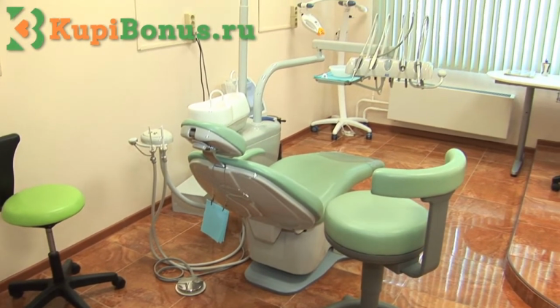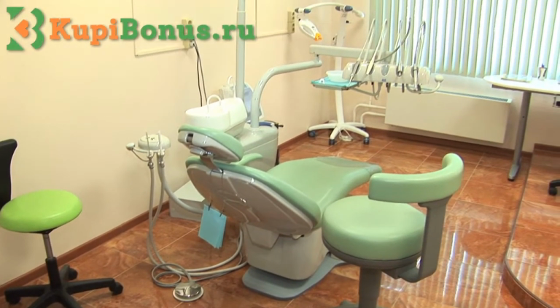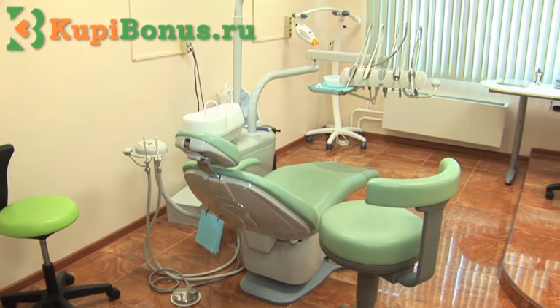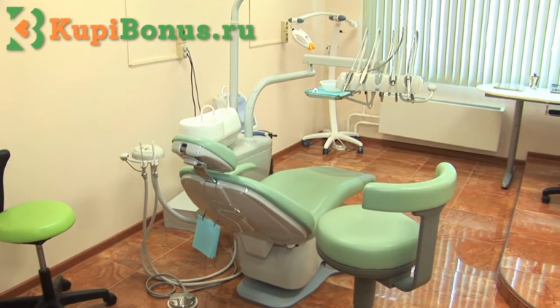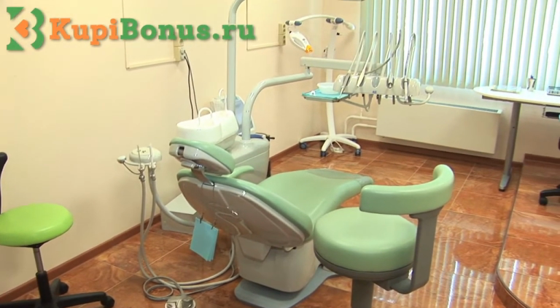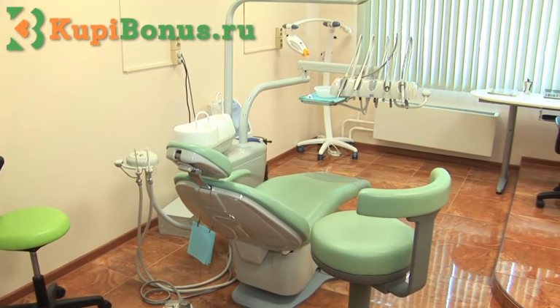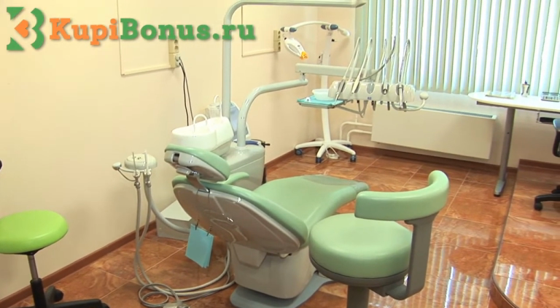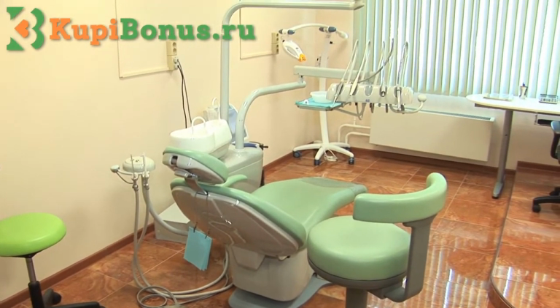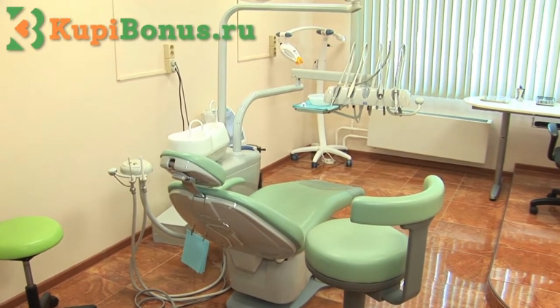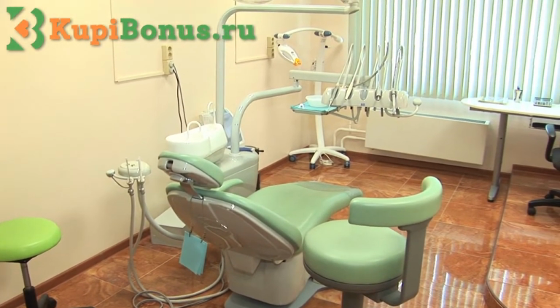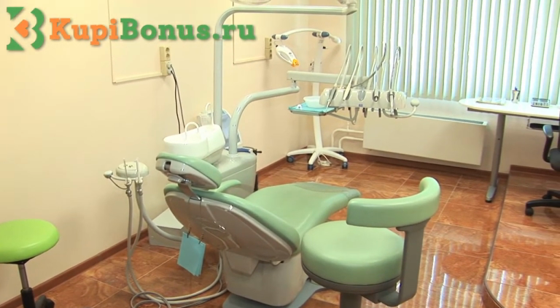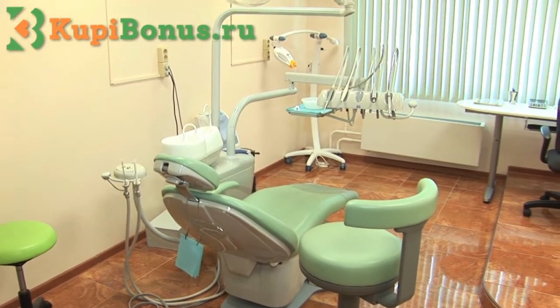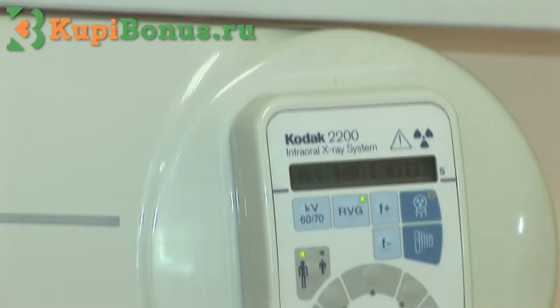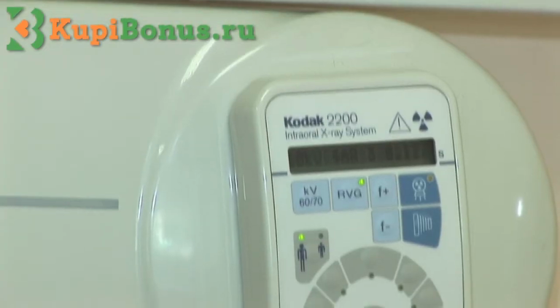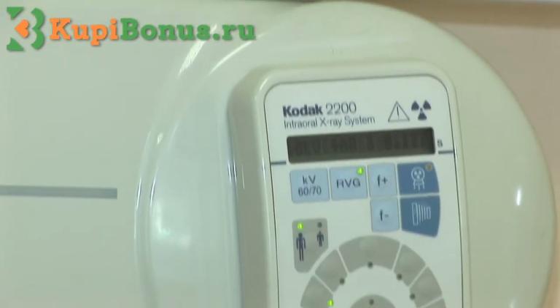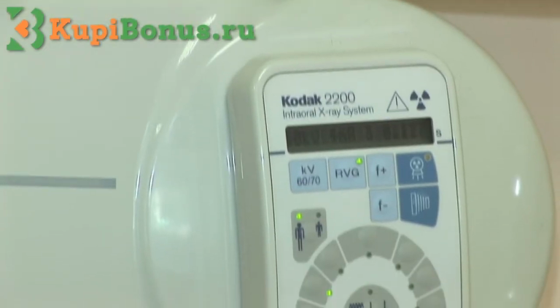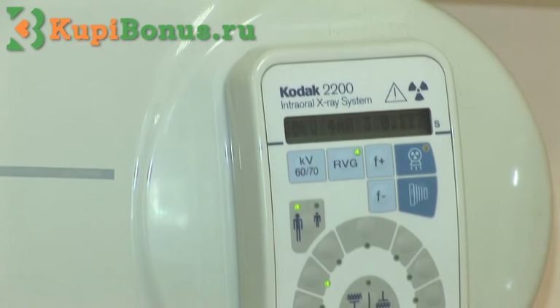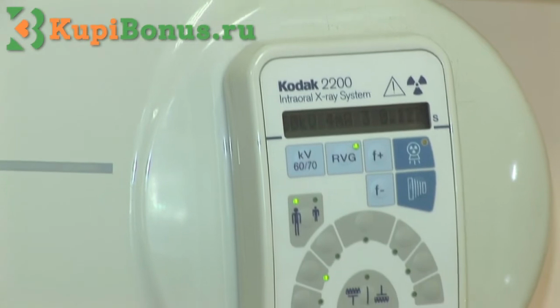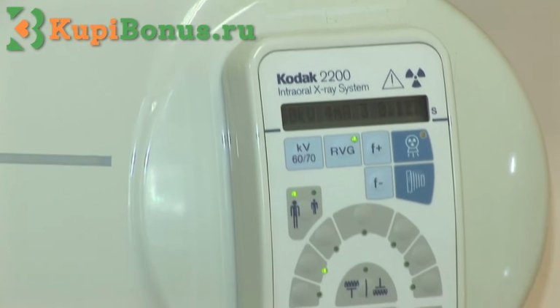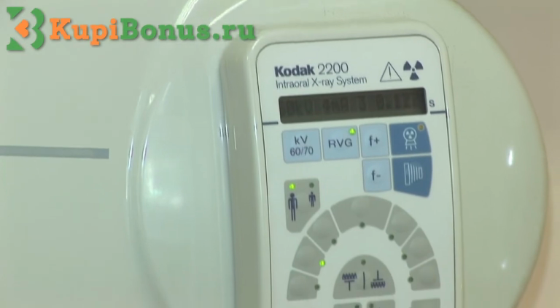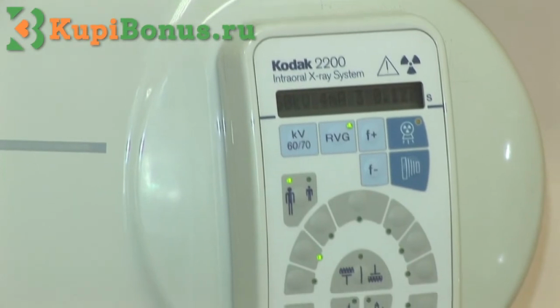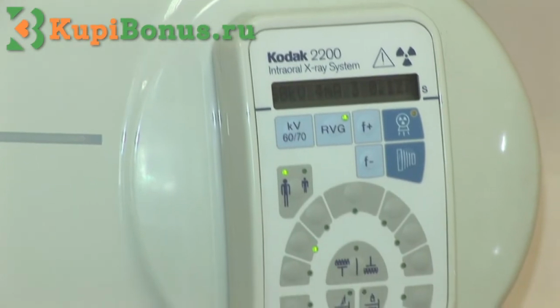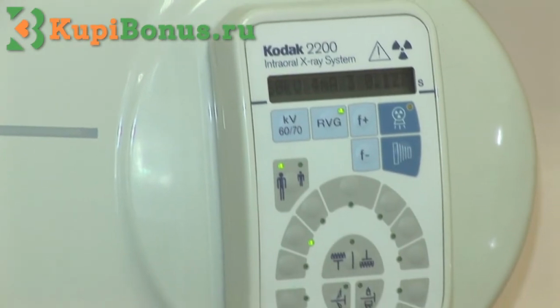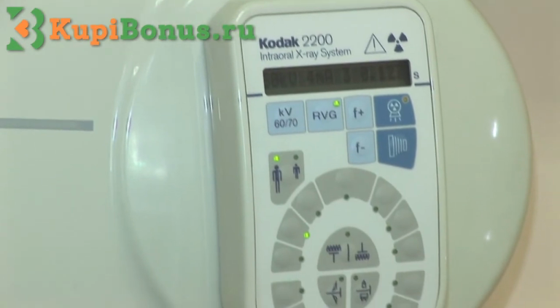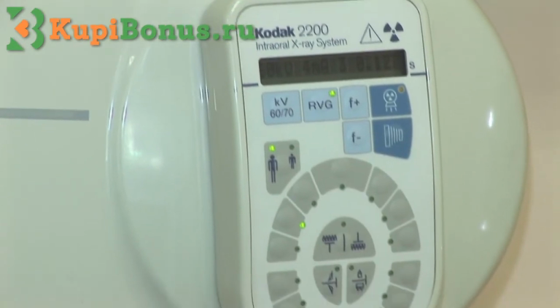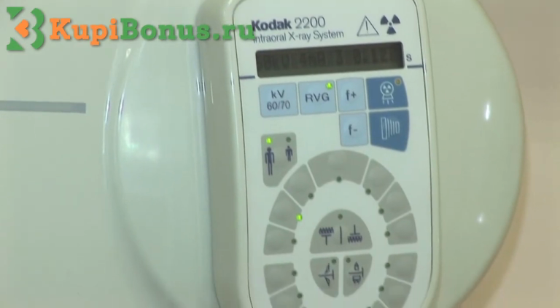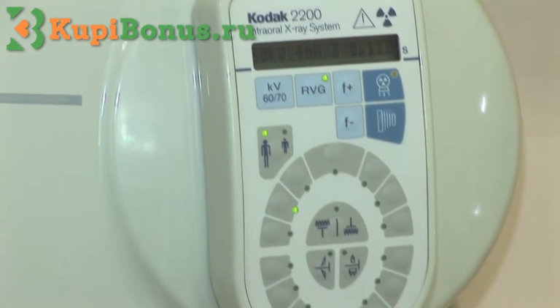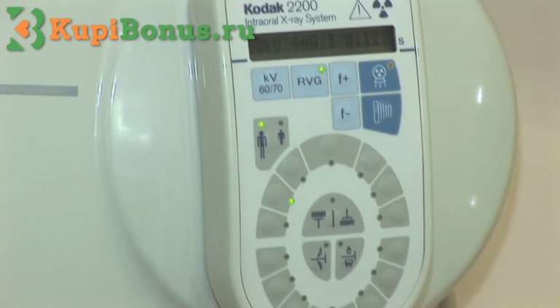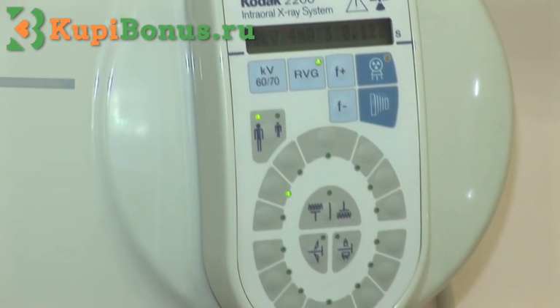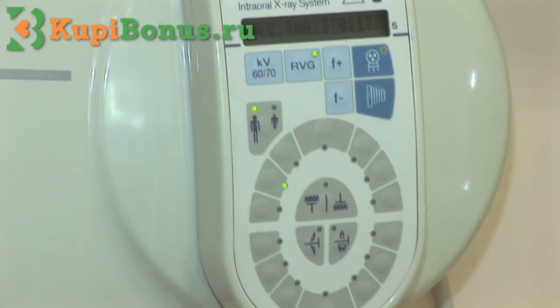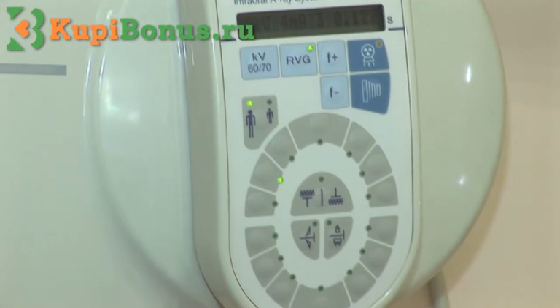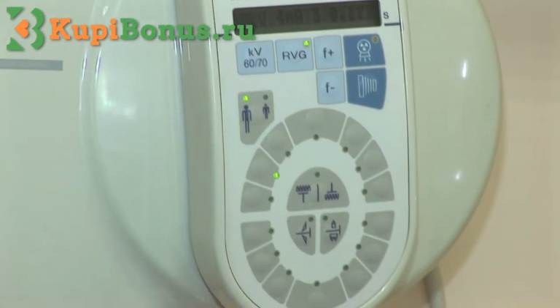We are located at Bogdanova, 6-6-1. This is a special offer with a bonus.